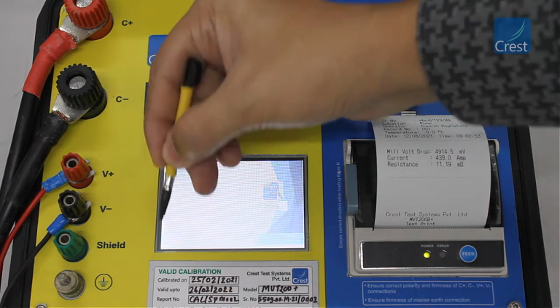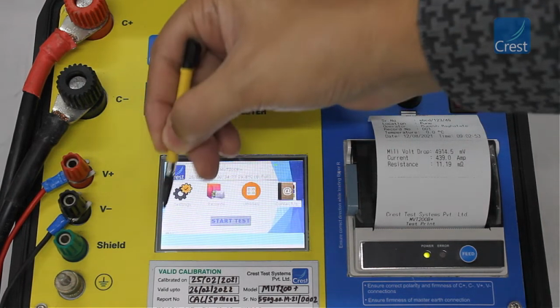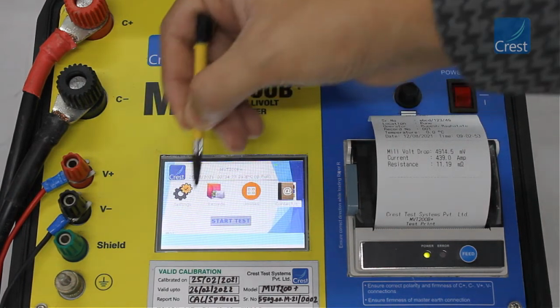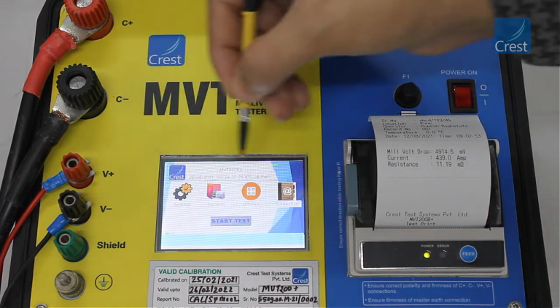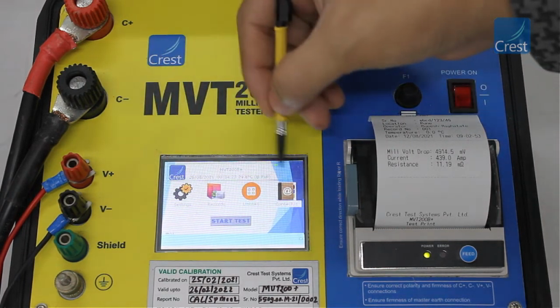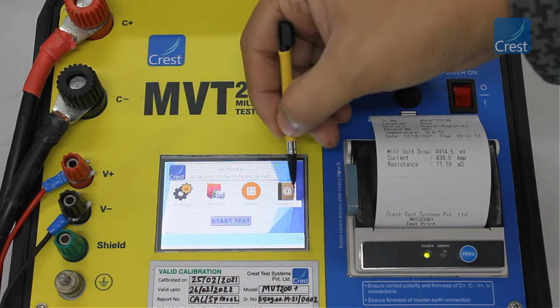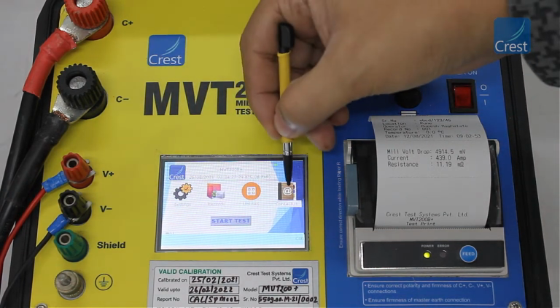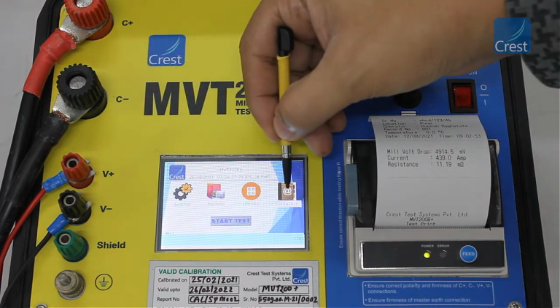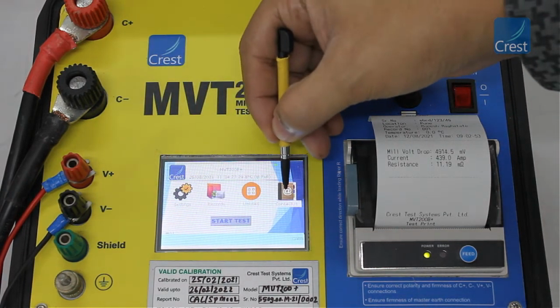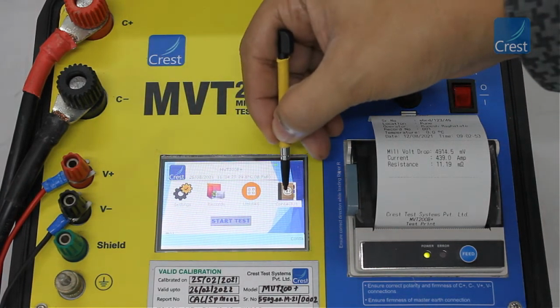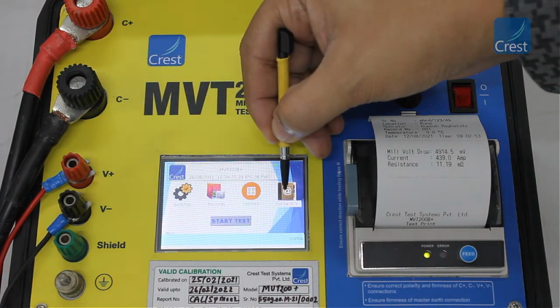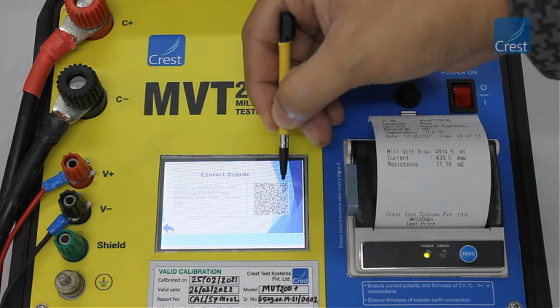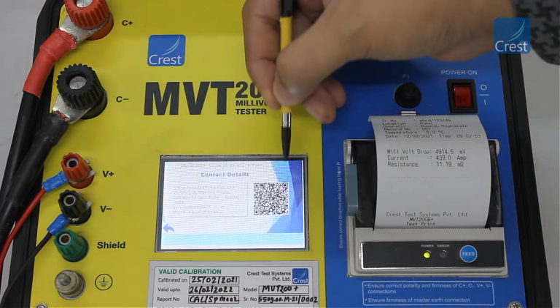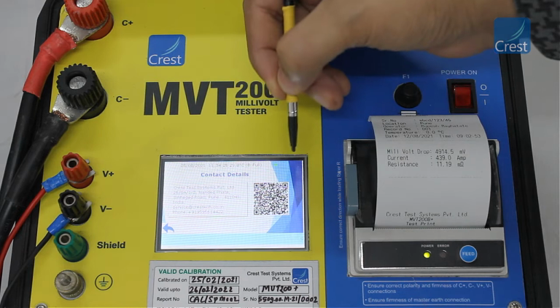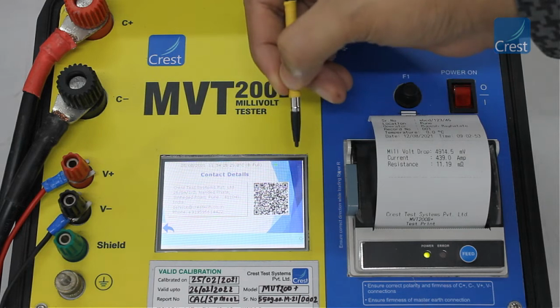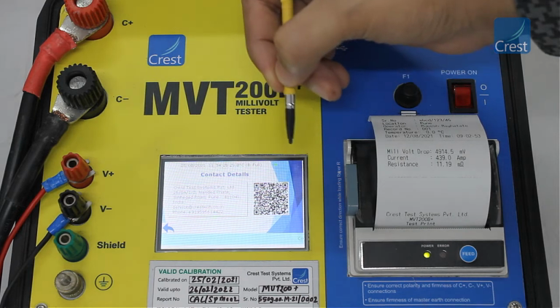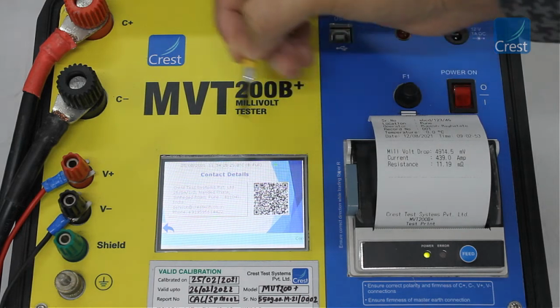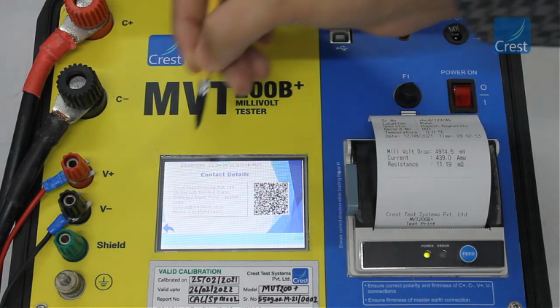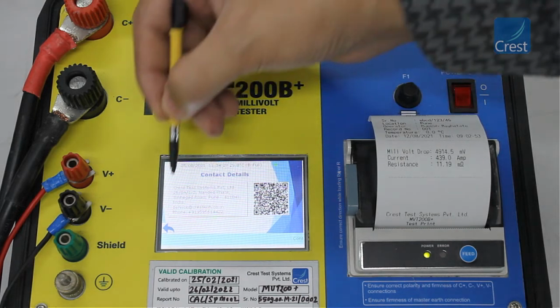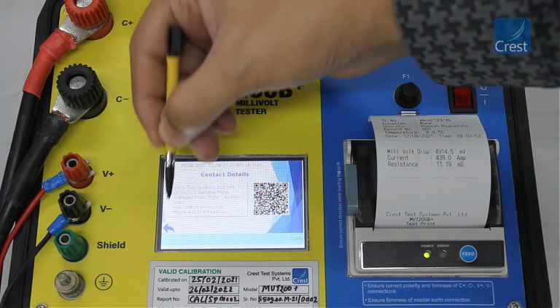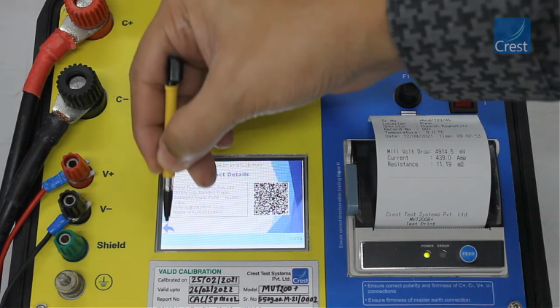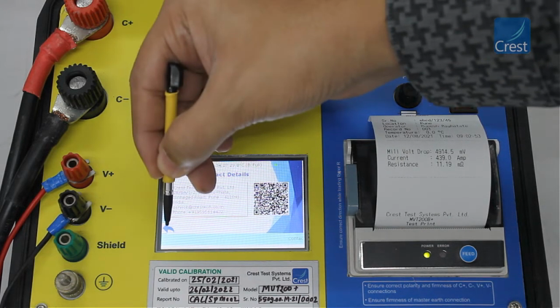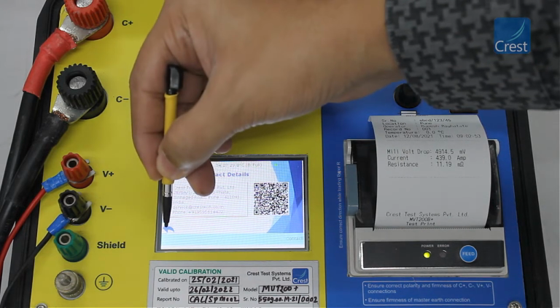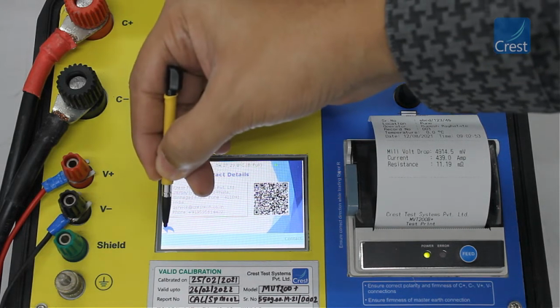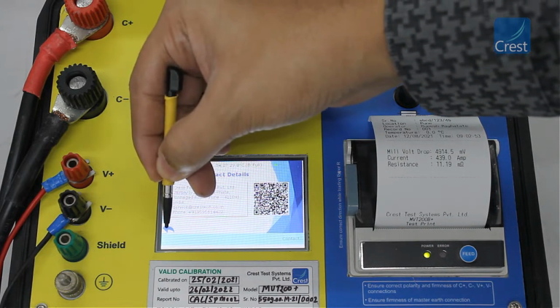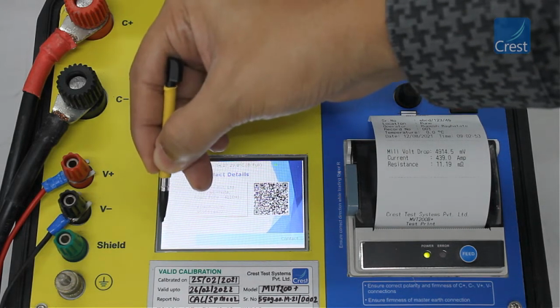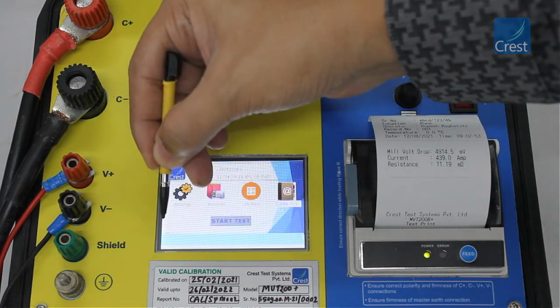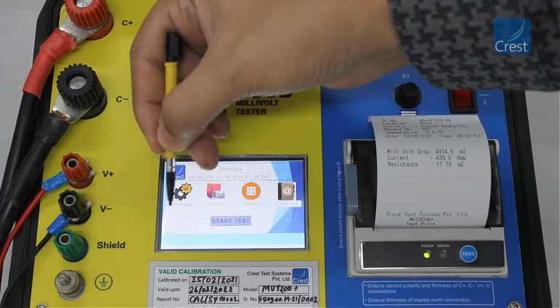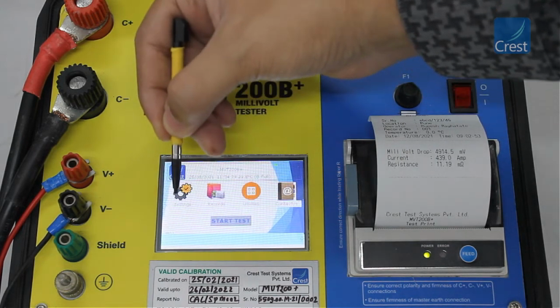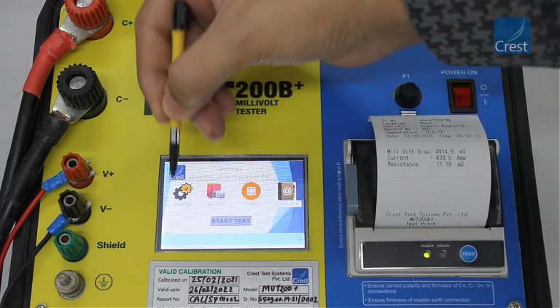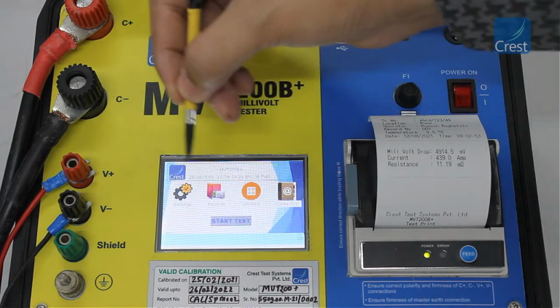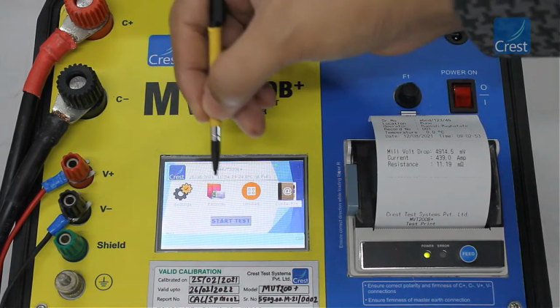The contact us option displays our address and other contact details. Feel free to contact us for any assistance.